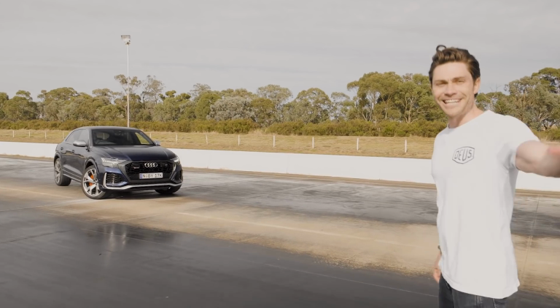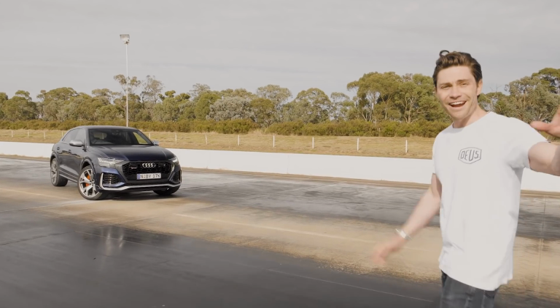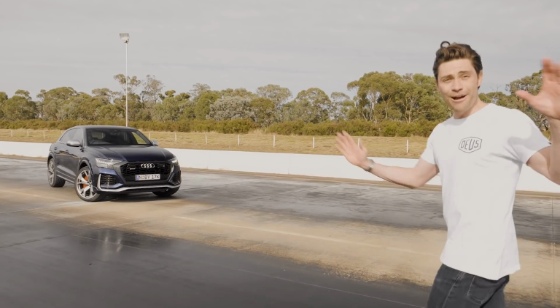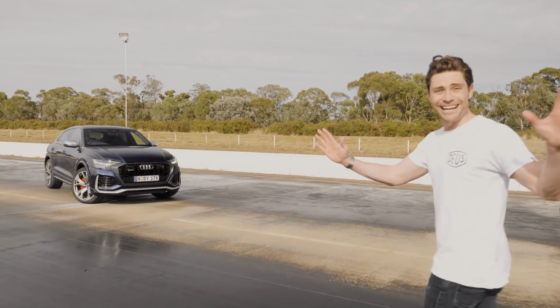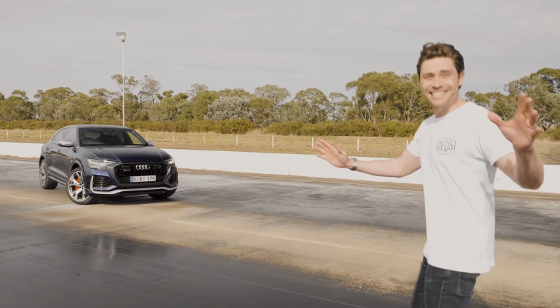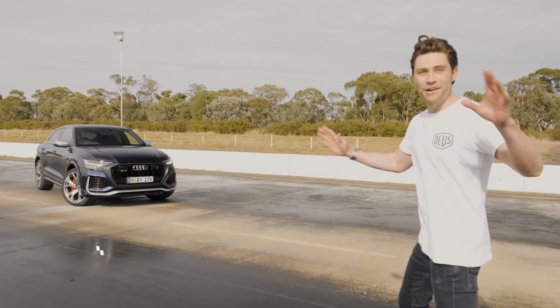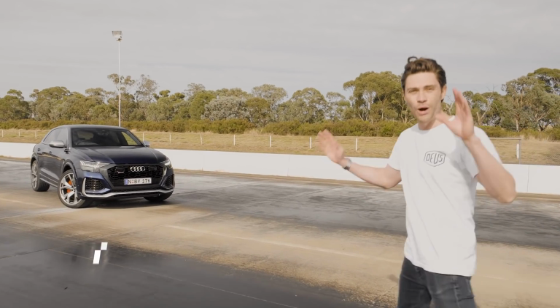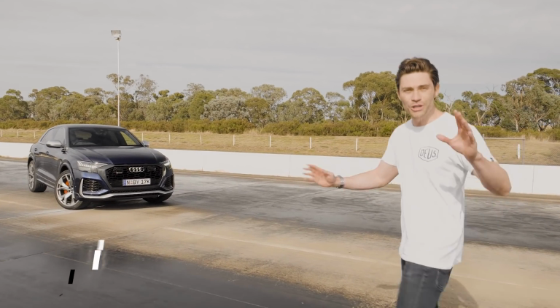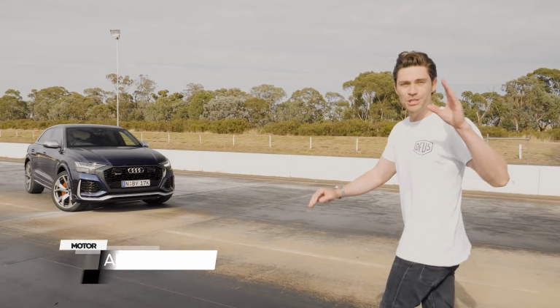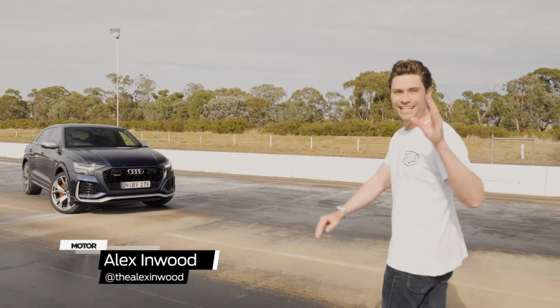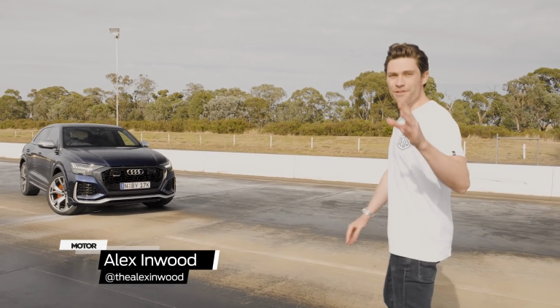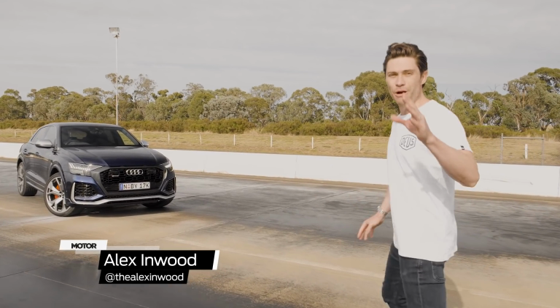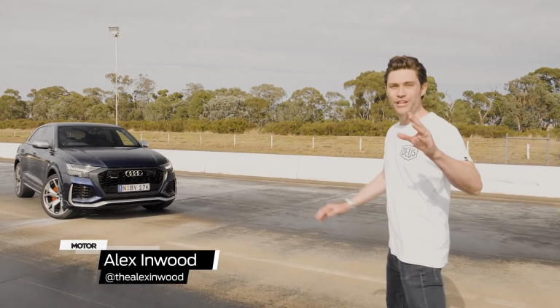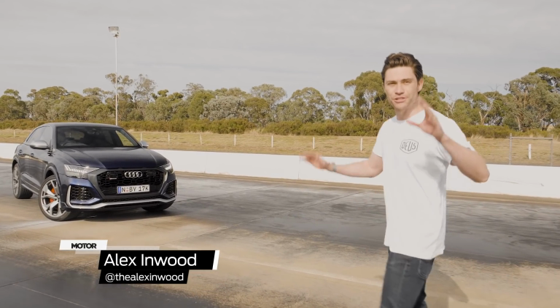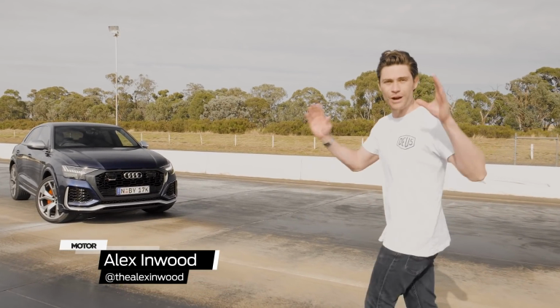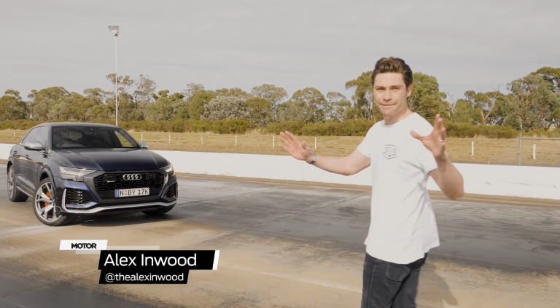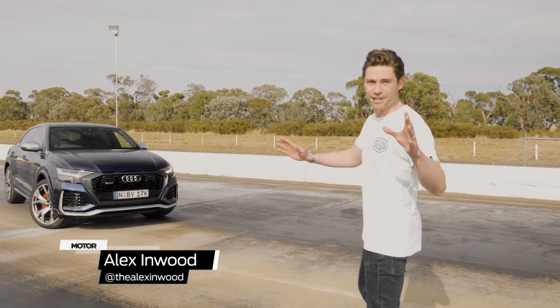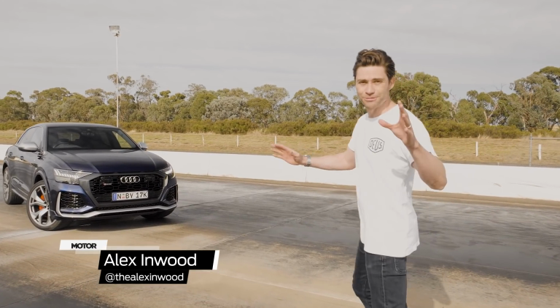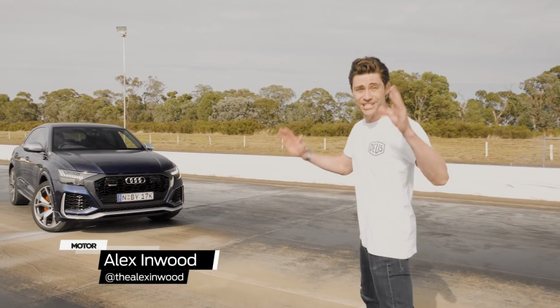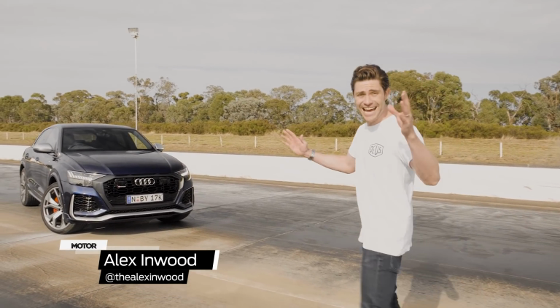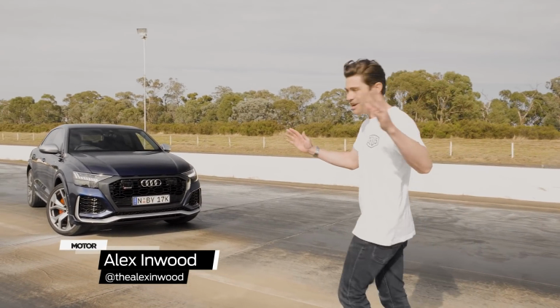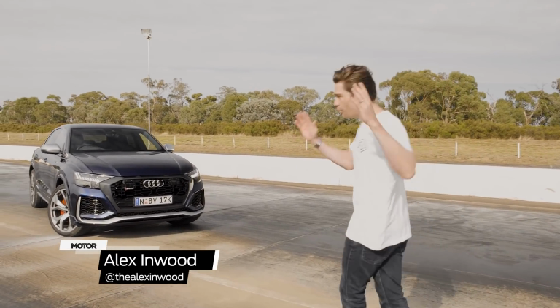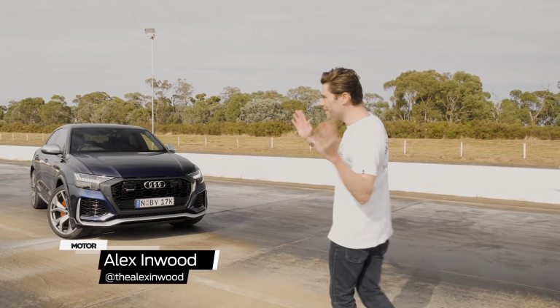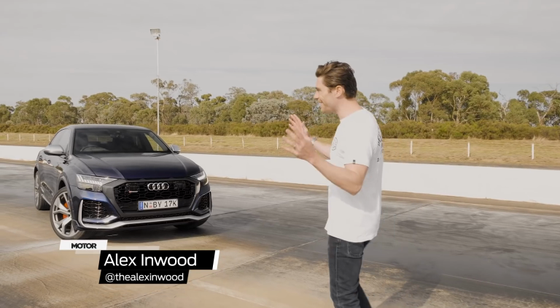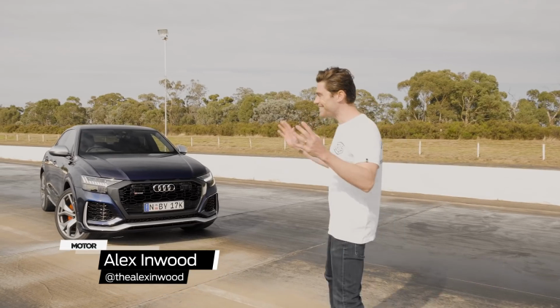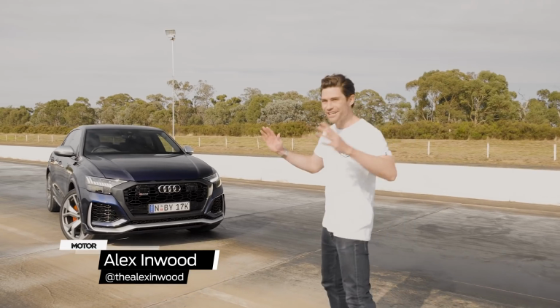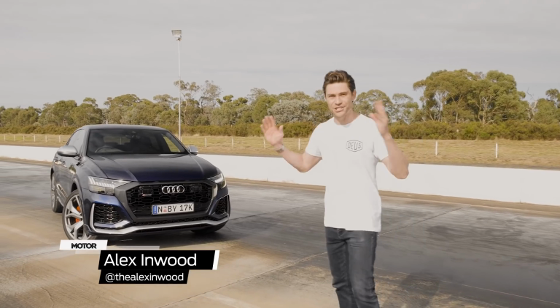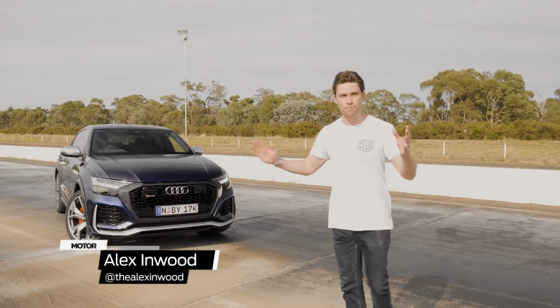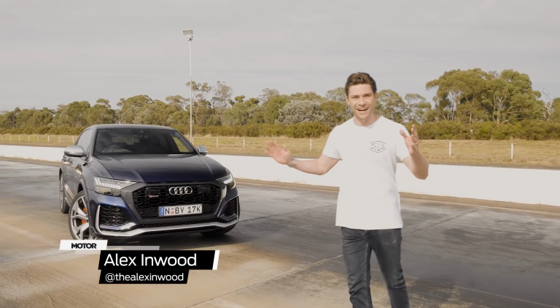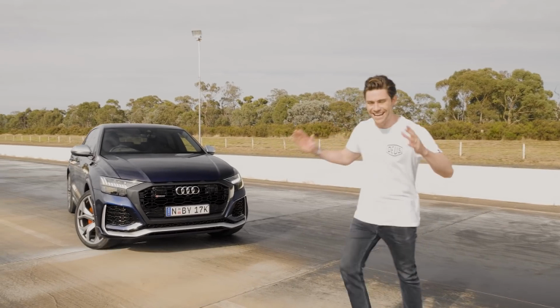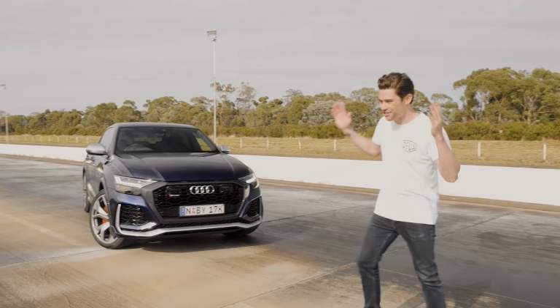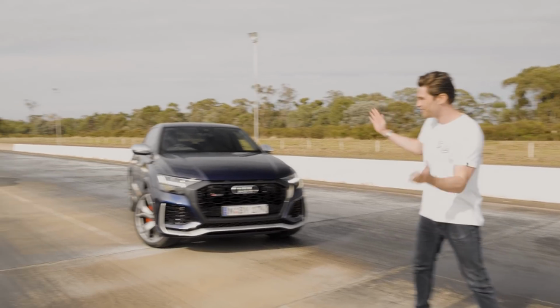G'day, I'm Alex and welcome to another motor drag battle. Today we are racing super SUVs.